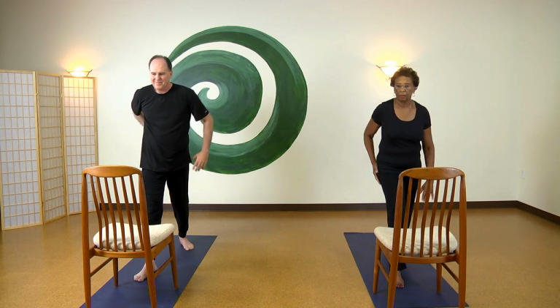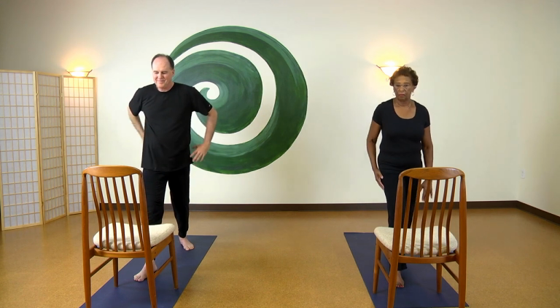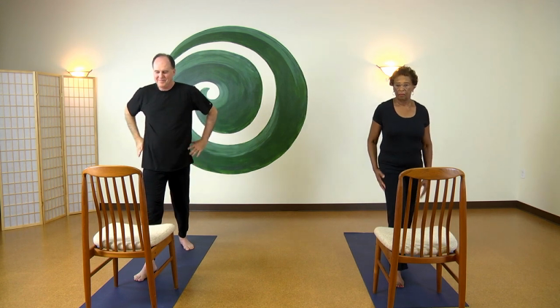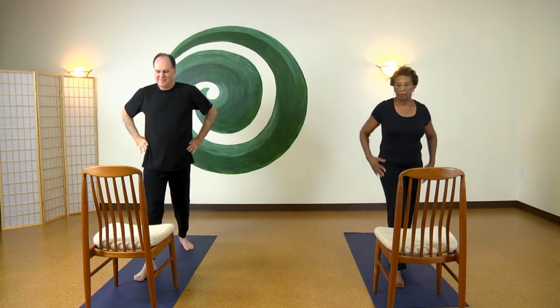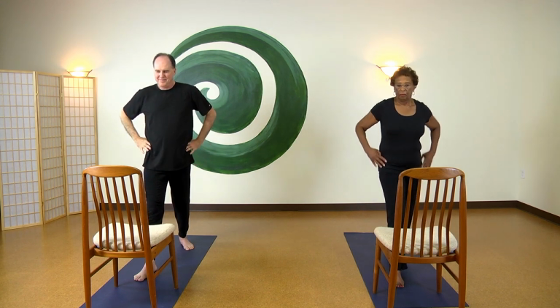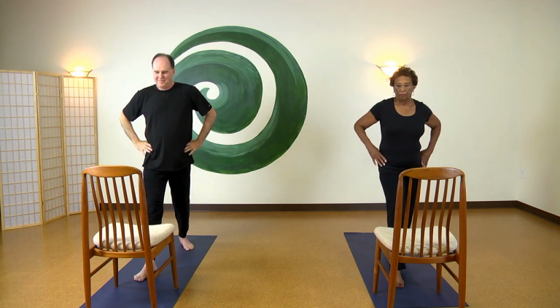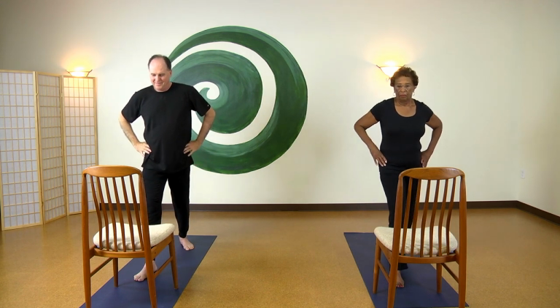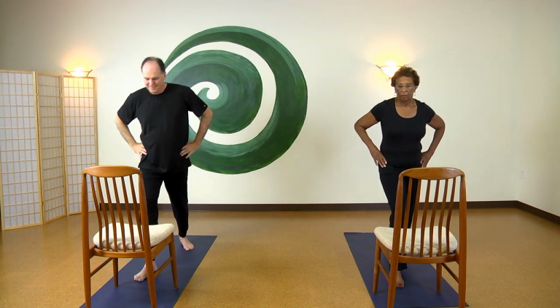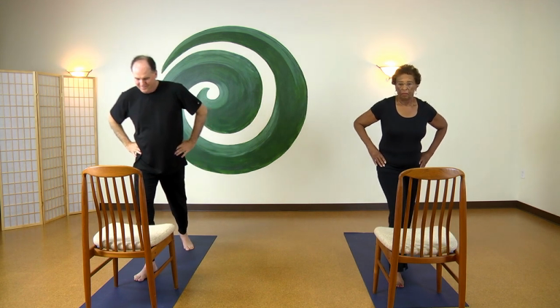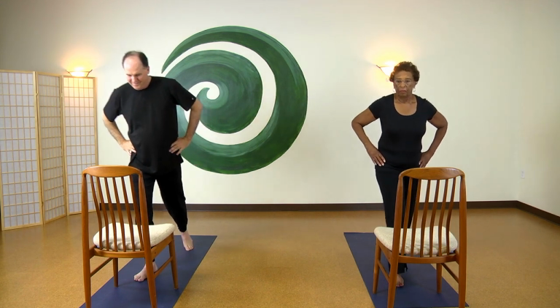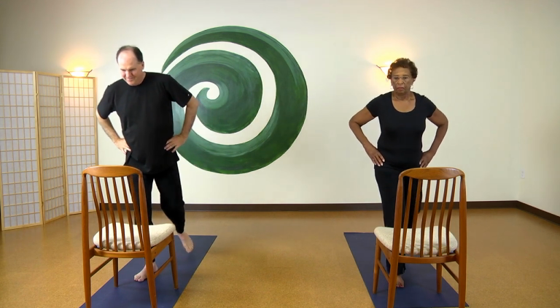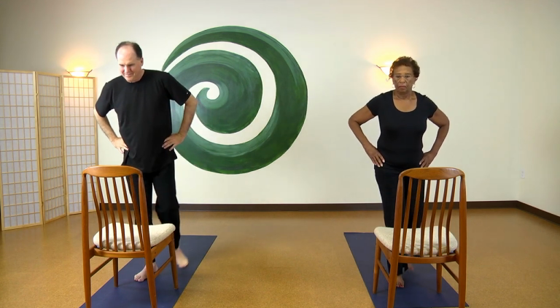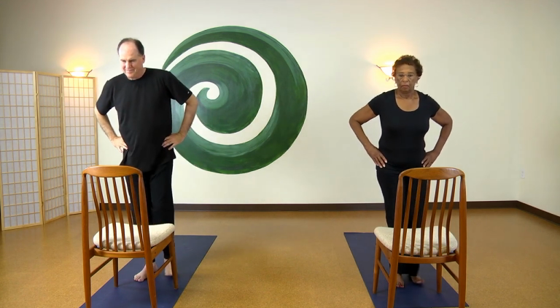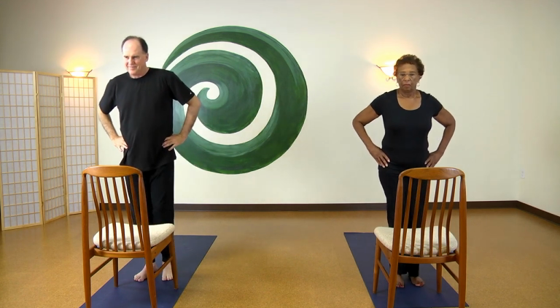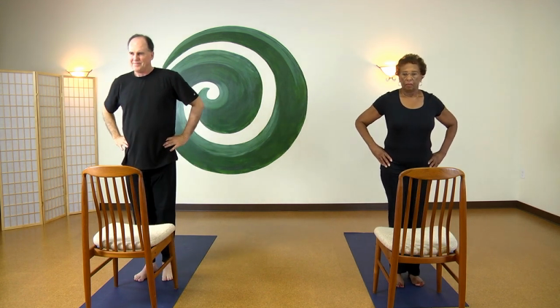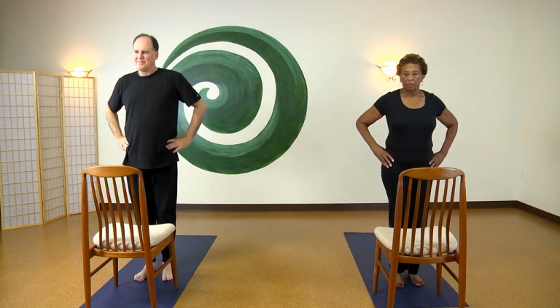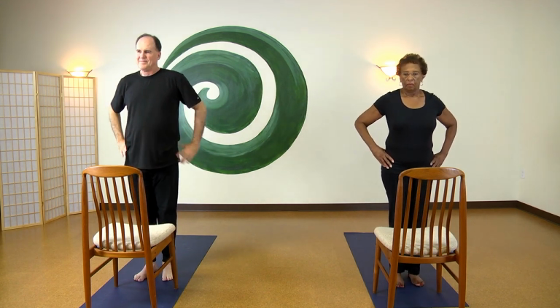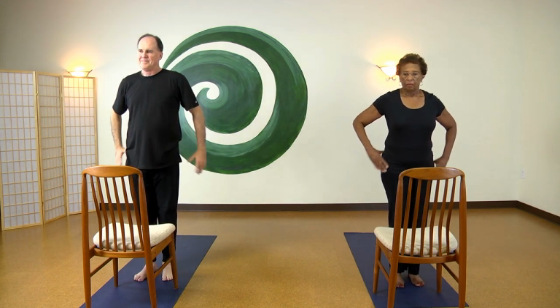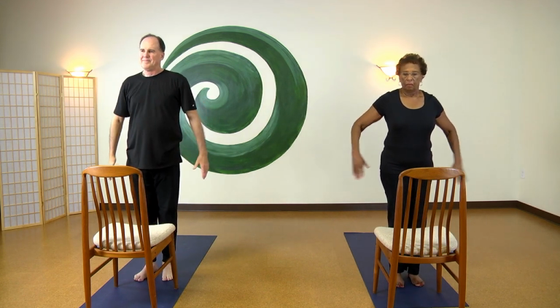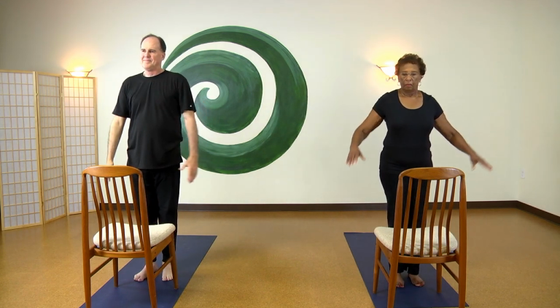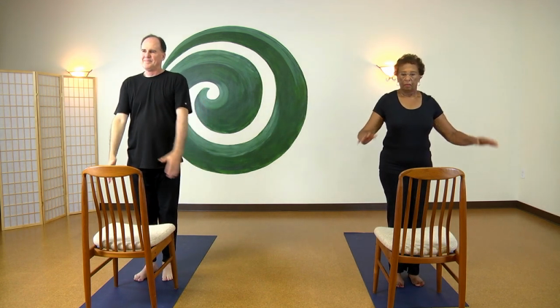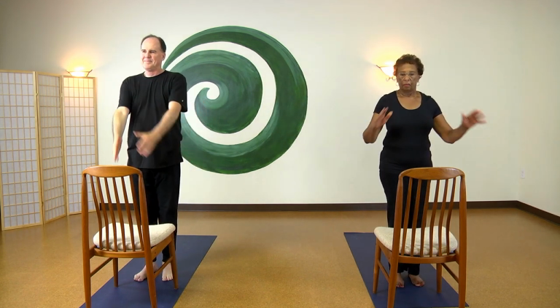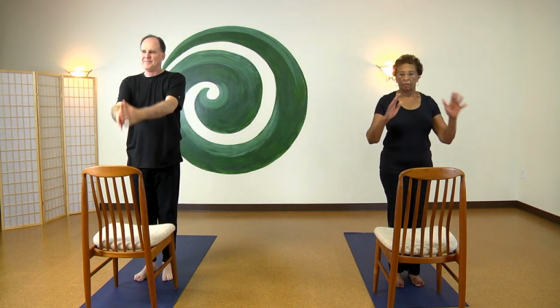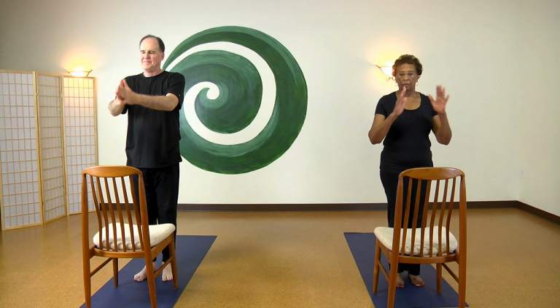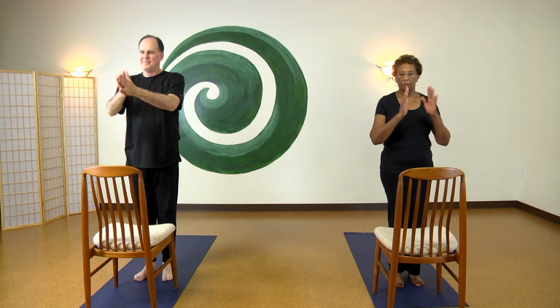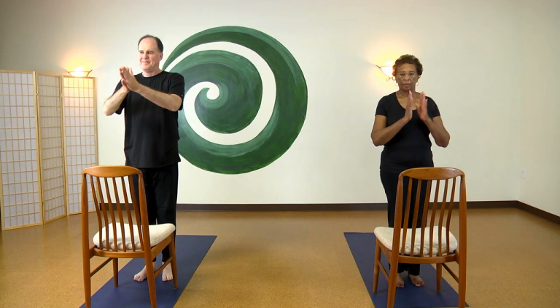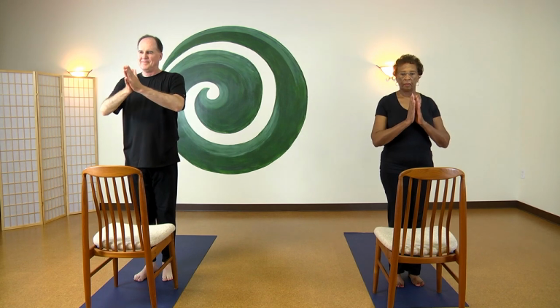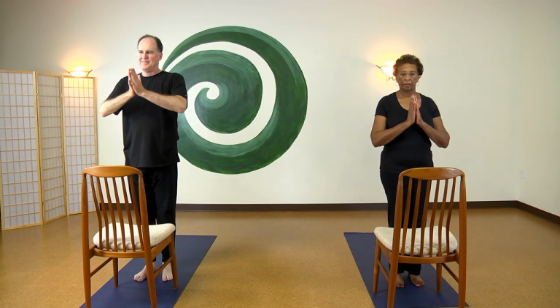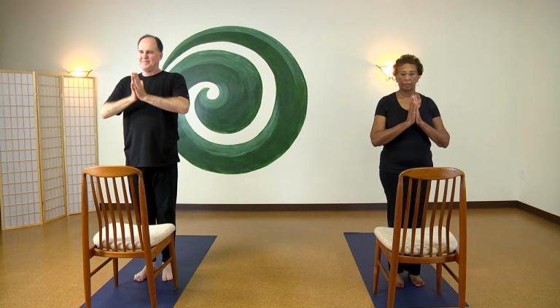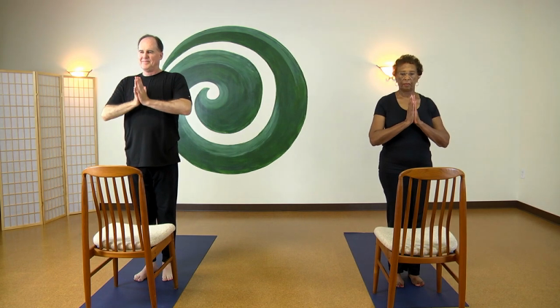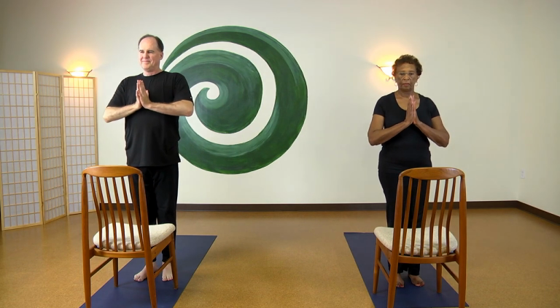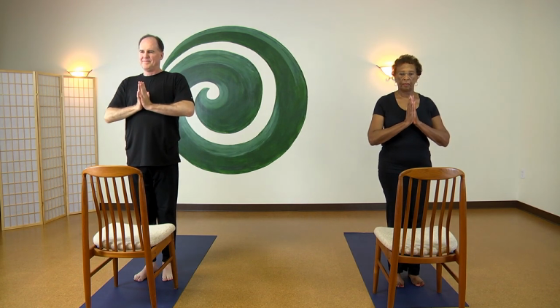Step your feet together, bringing your hands to your heart, shoulders melting away from your ears.